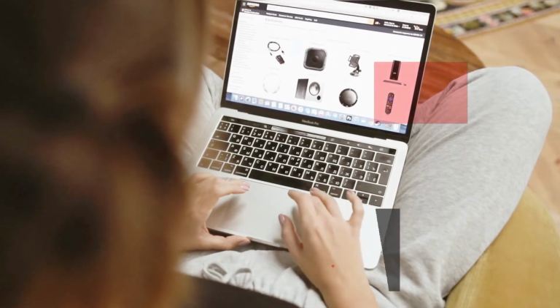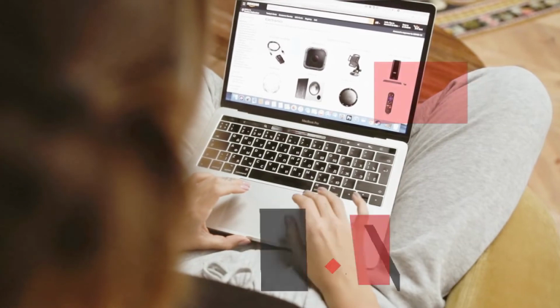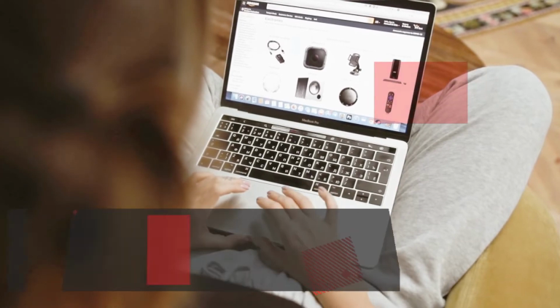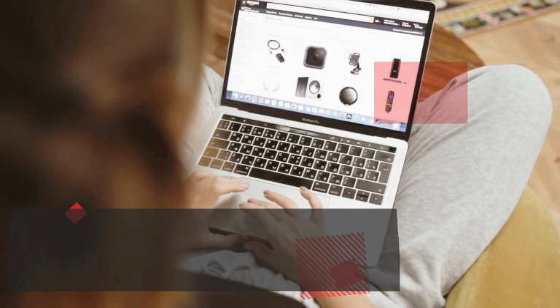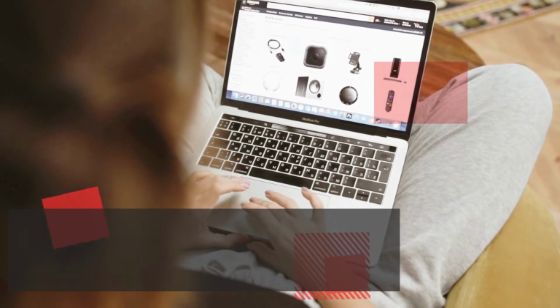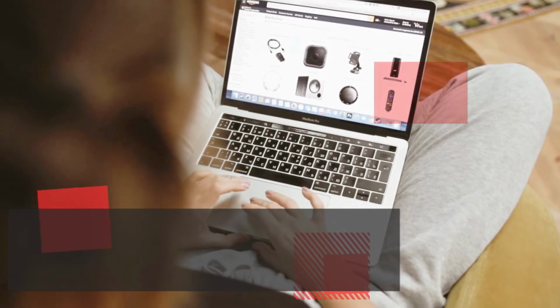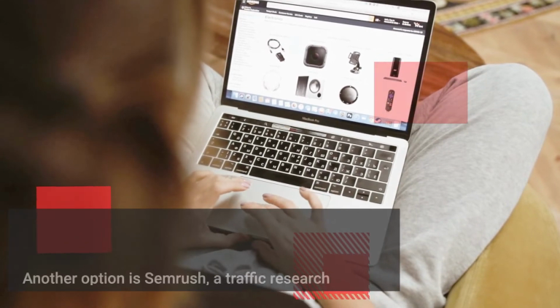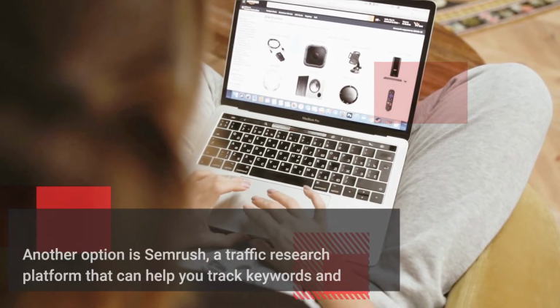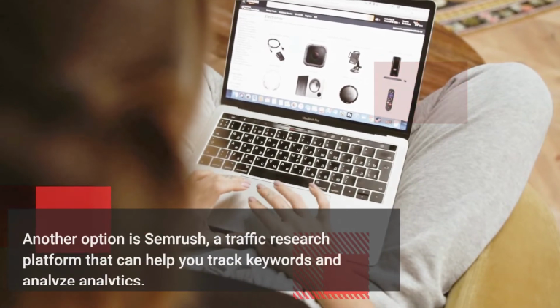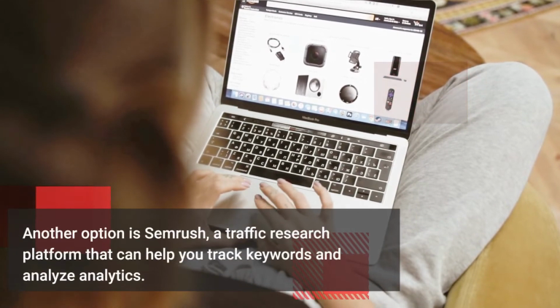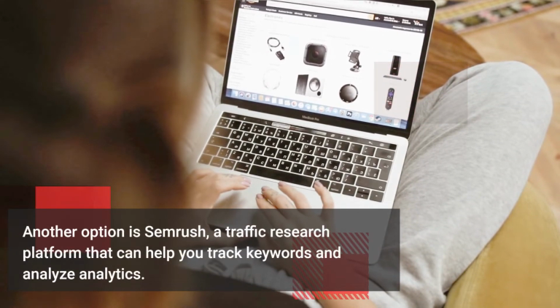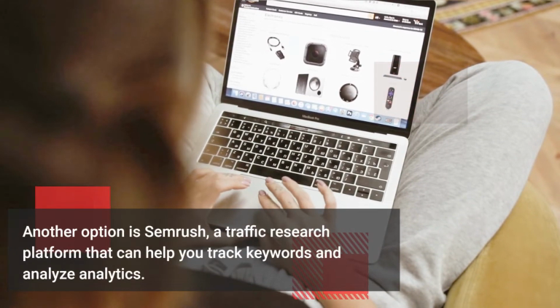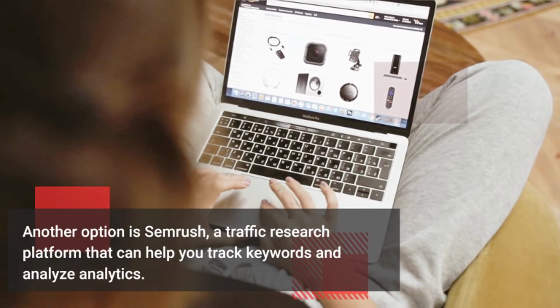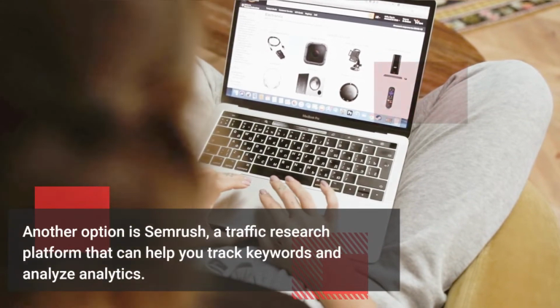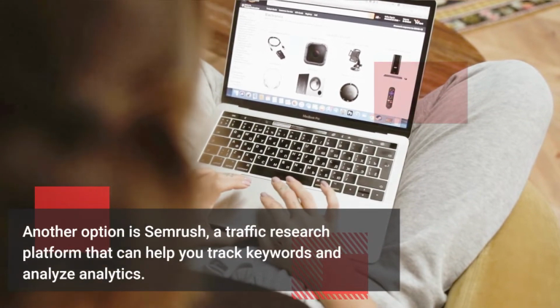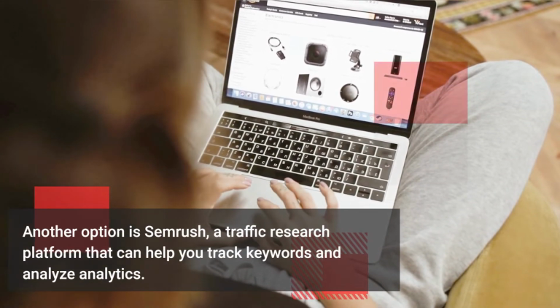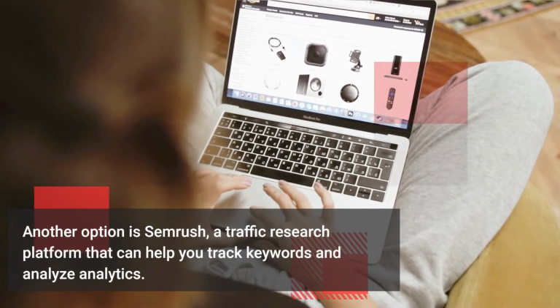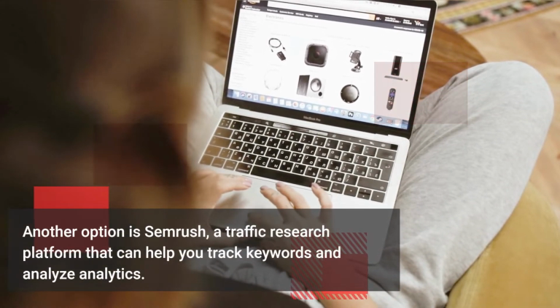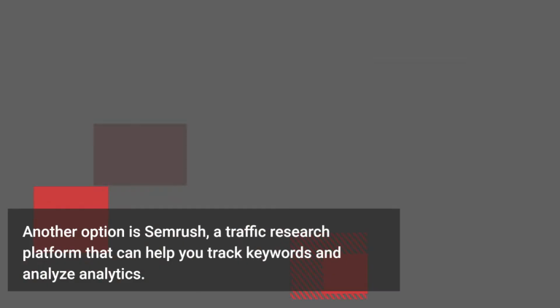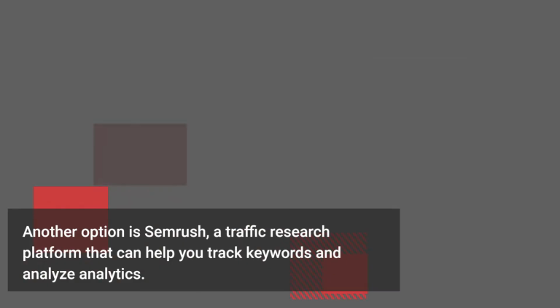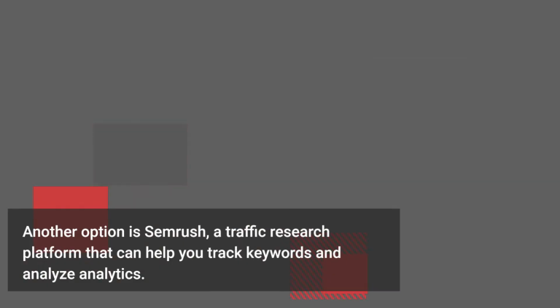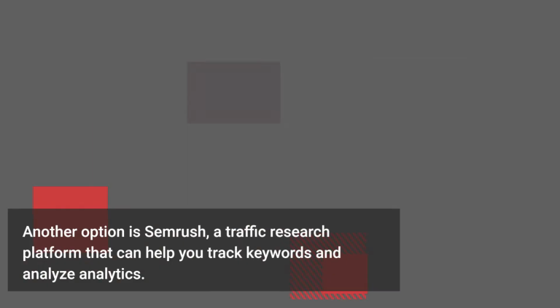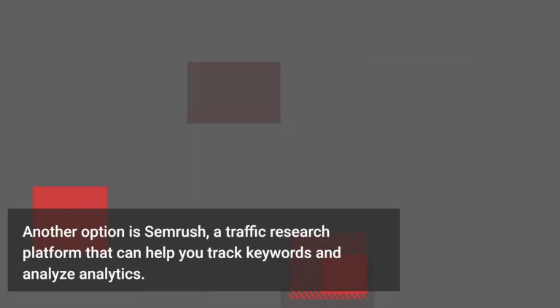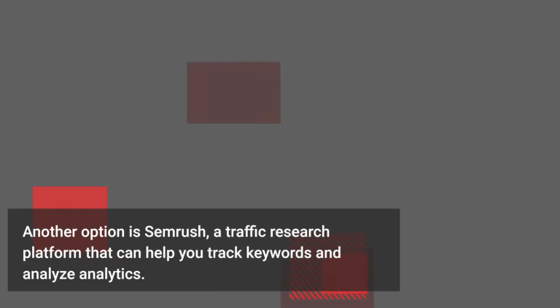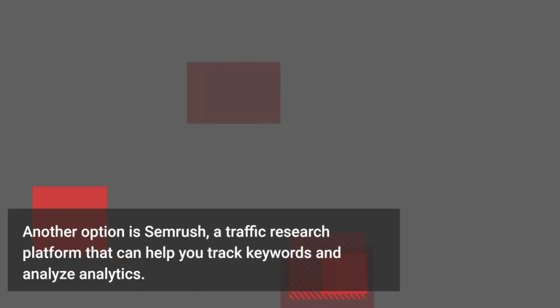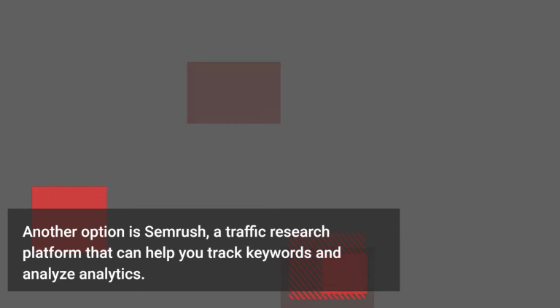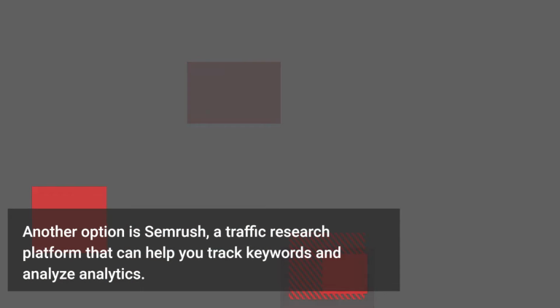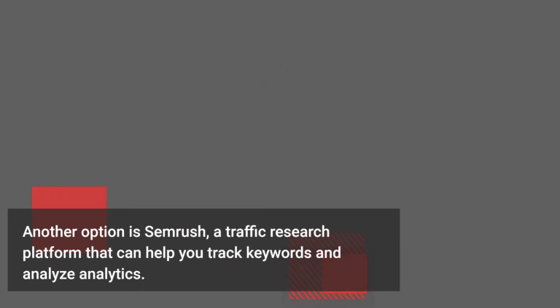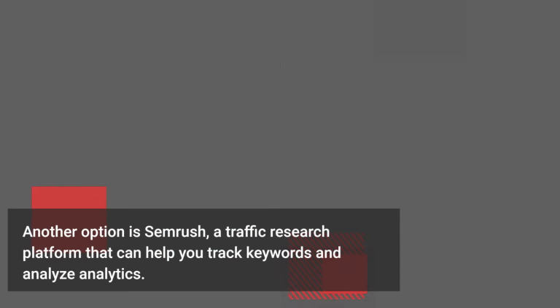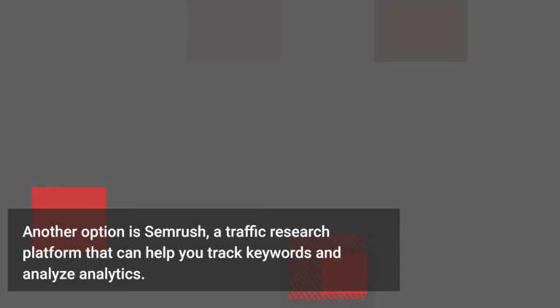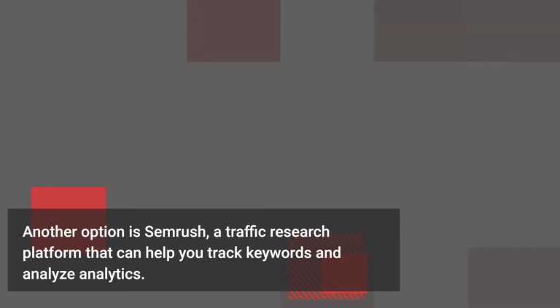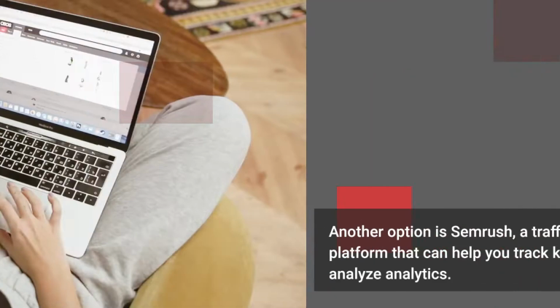Another option is SEMrush, a traffic research platform that can help you track keywords and analyze analytics.